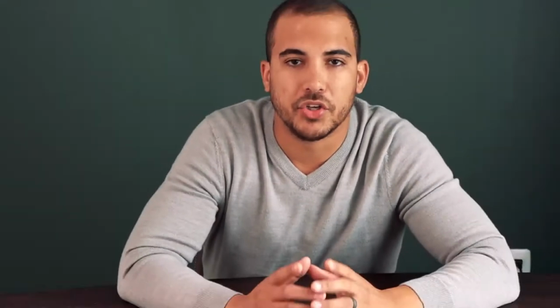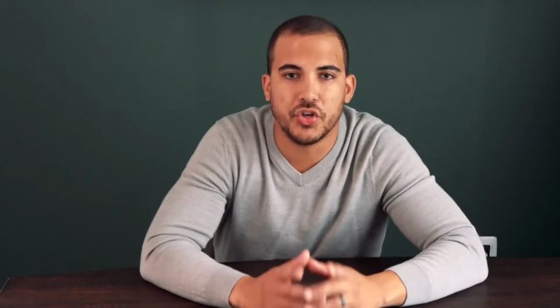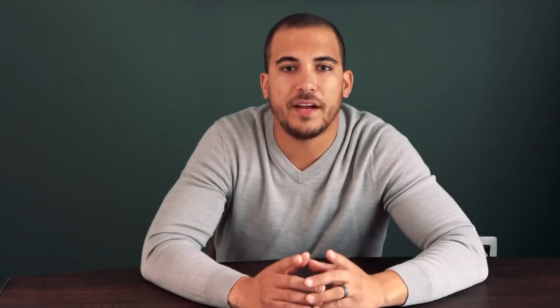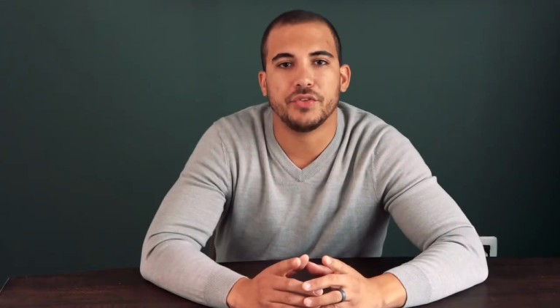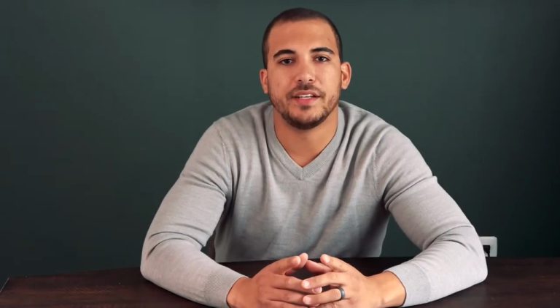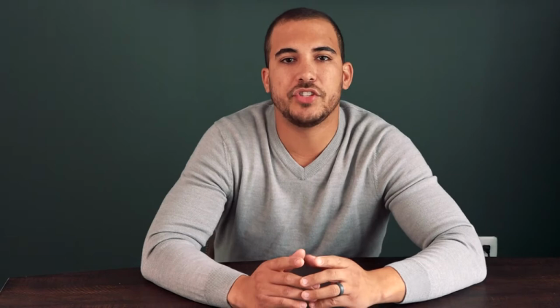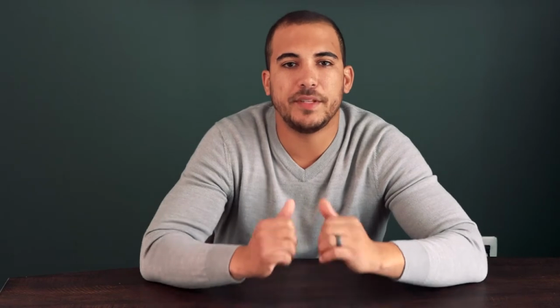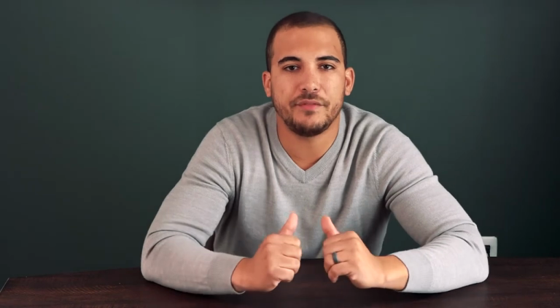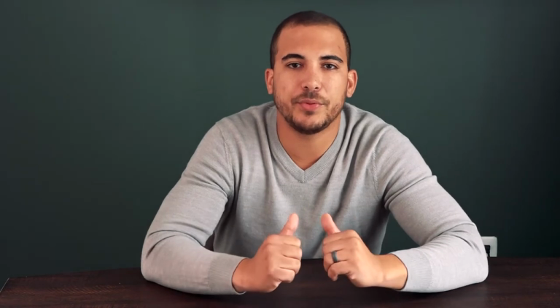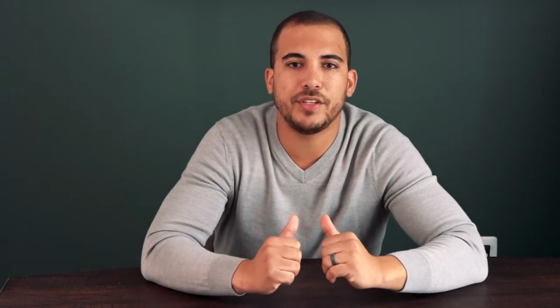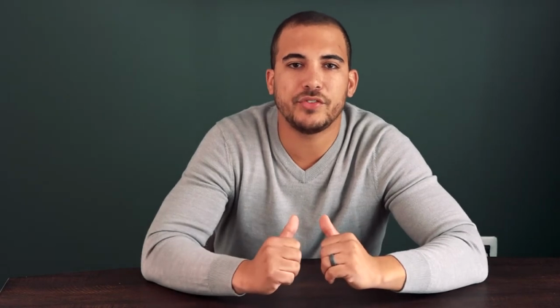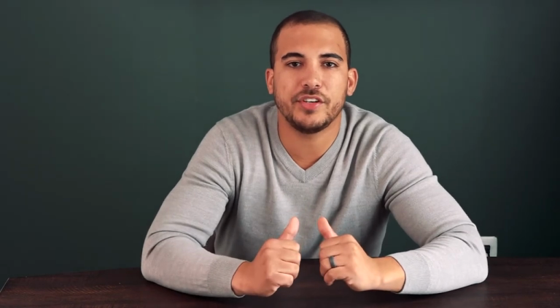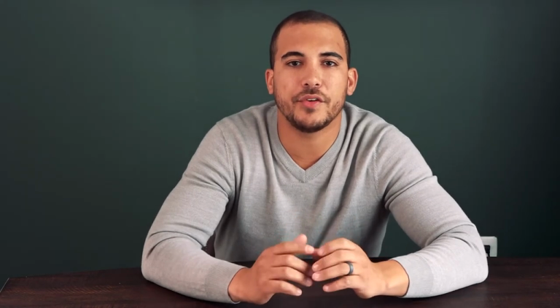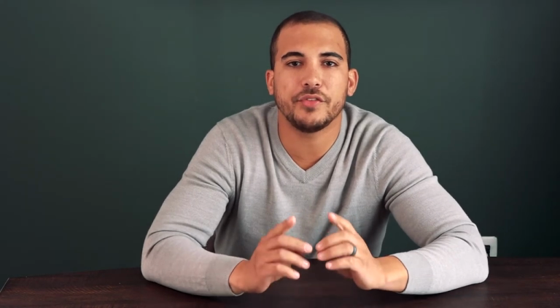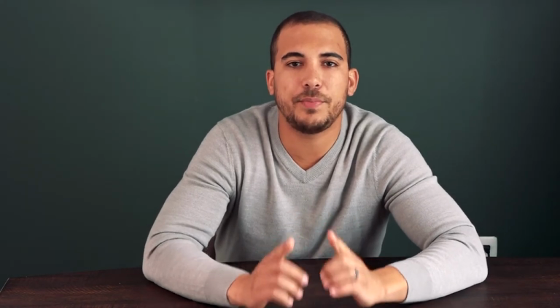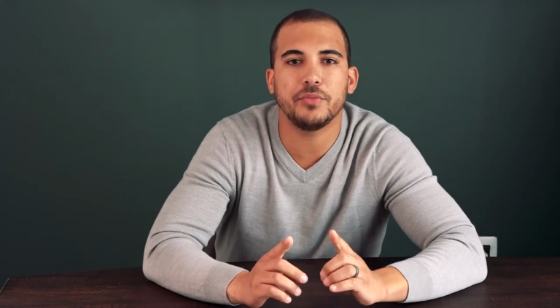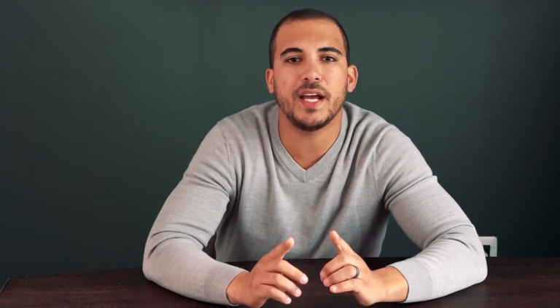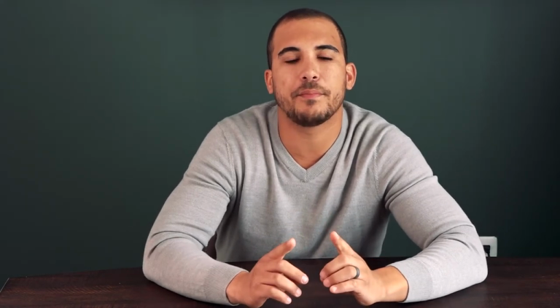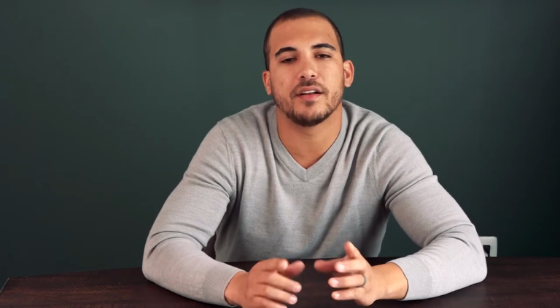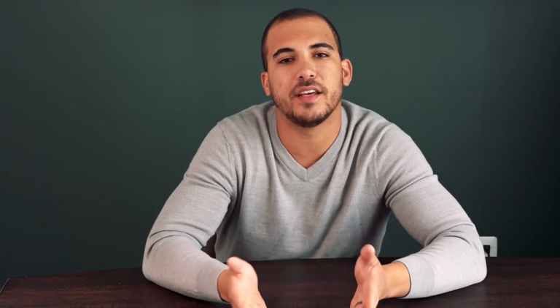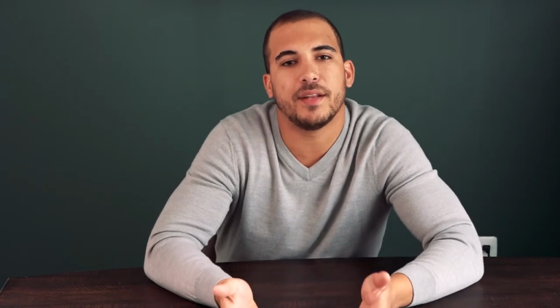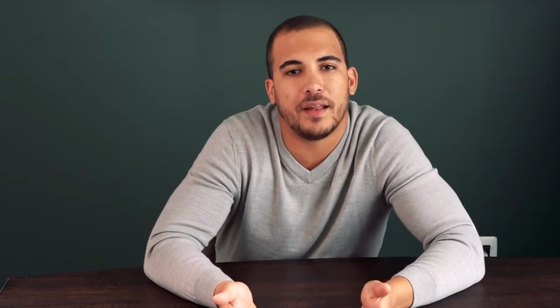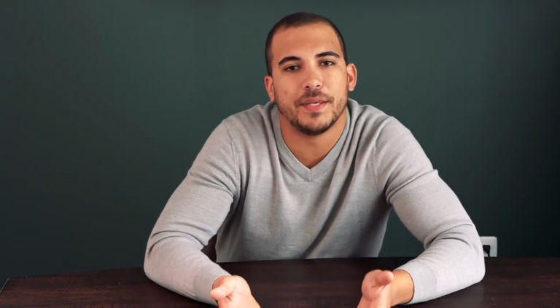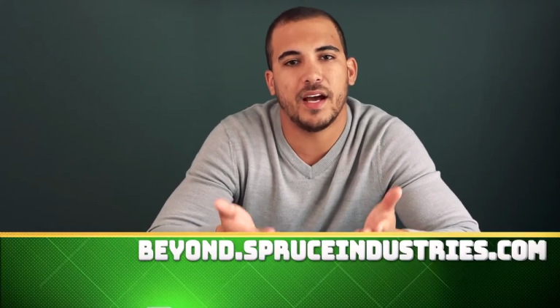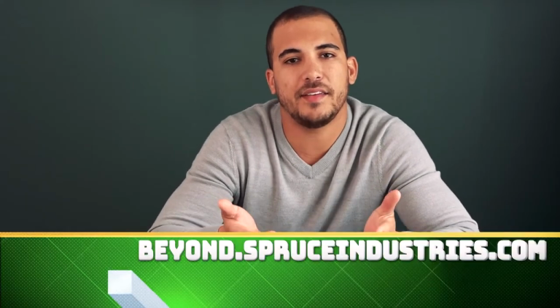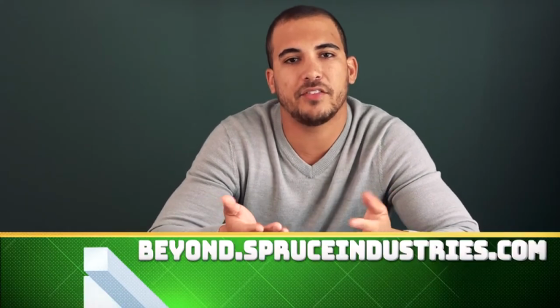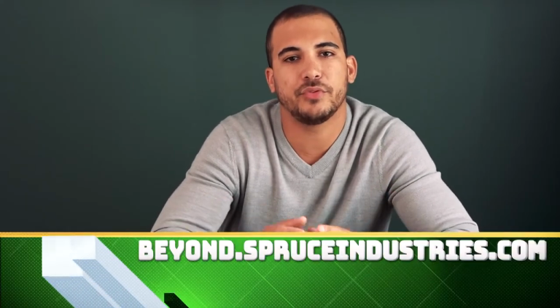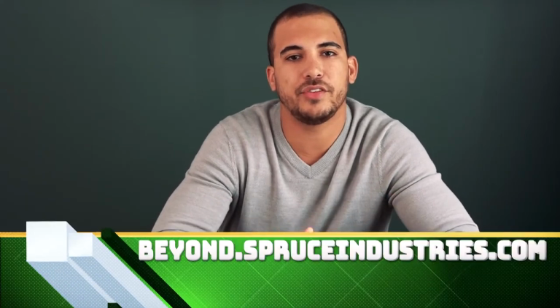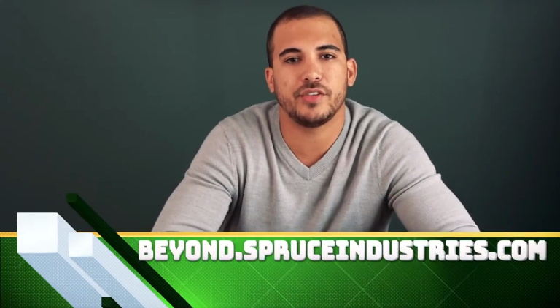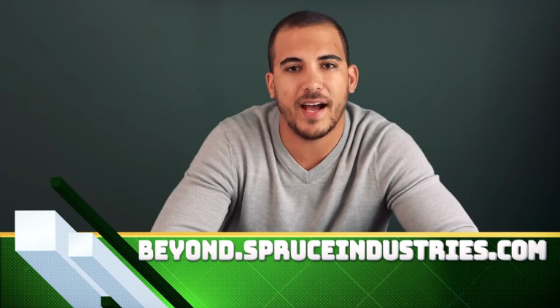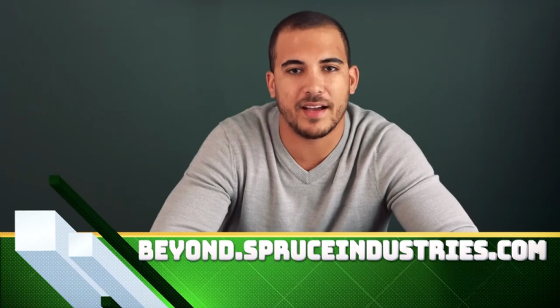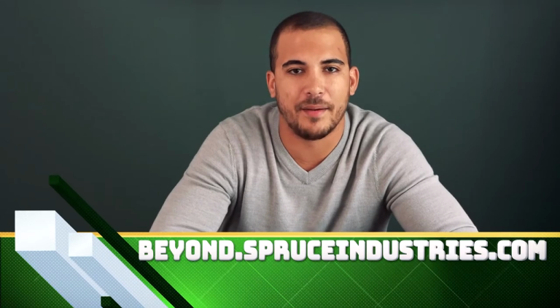Good afternoon ladies and gentlemen, Dave of Spruce Industries here for another special Beyond the Products segment on beyond.spruceindustries.com.